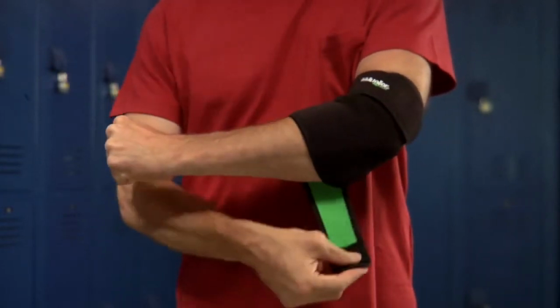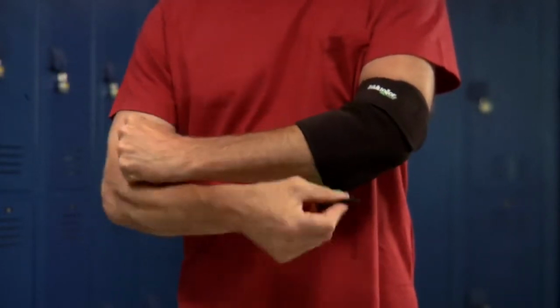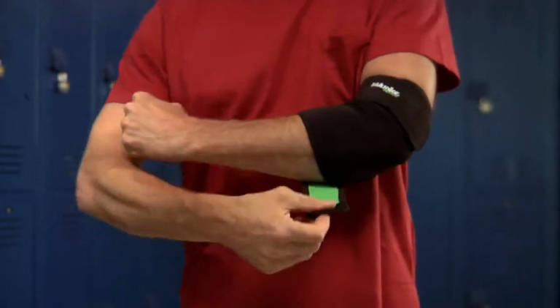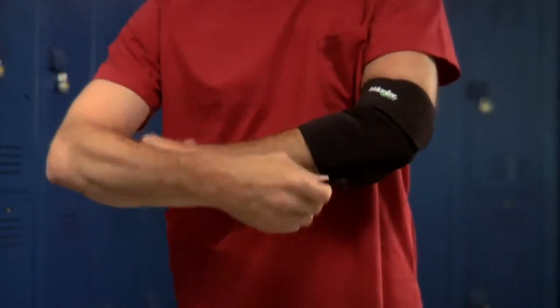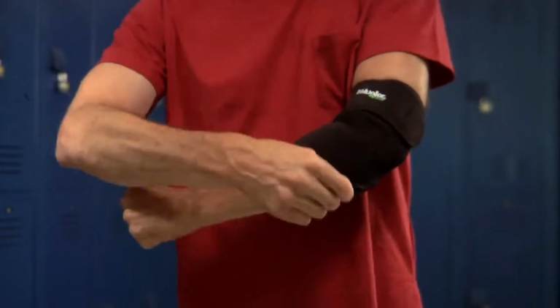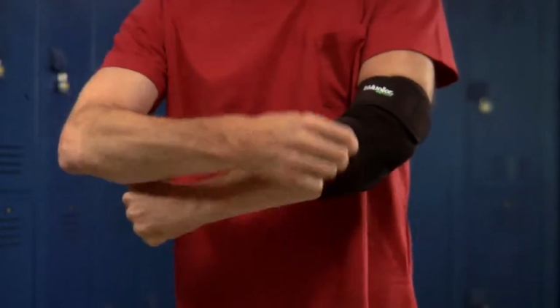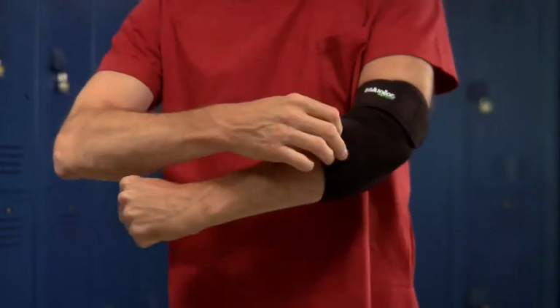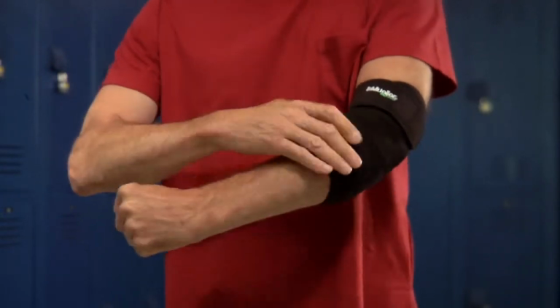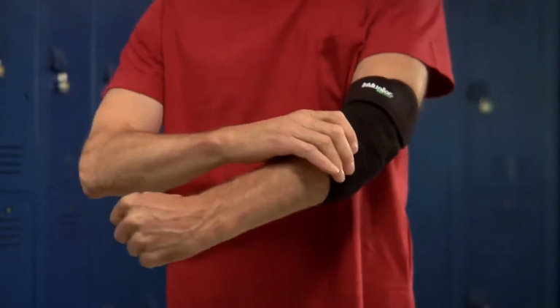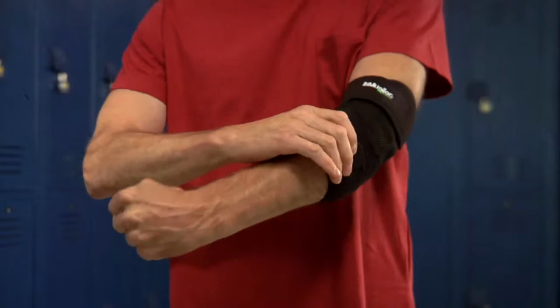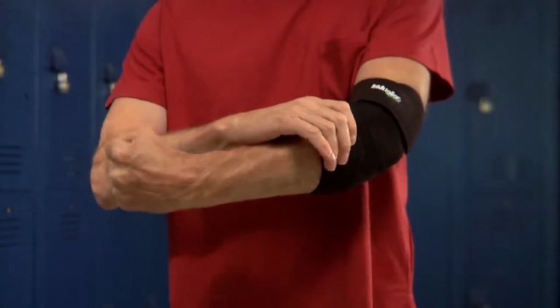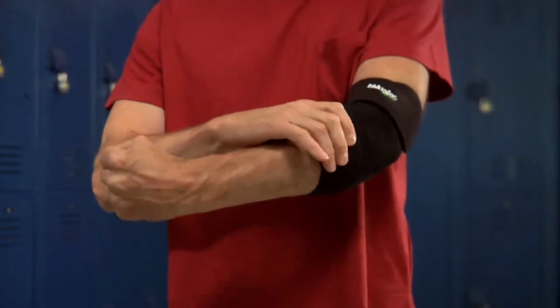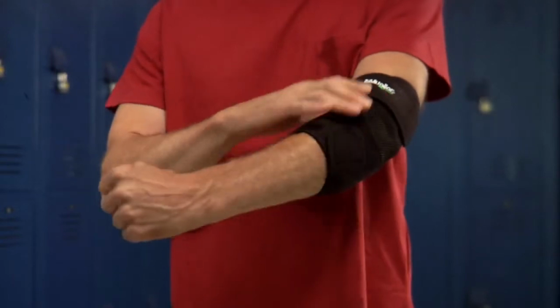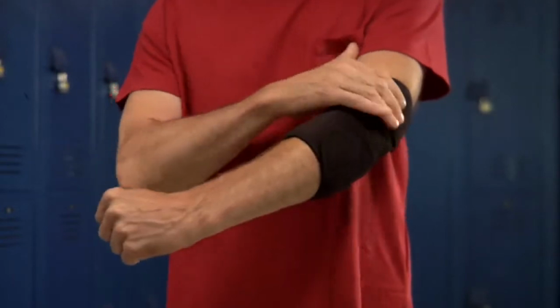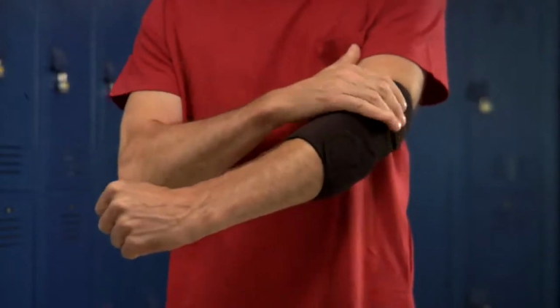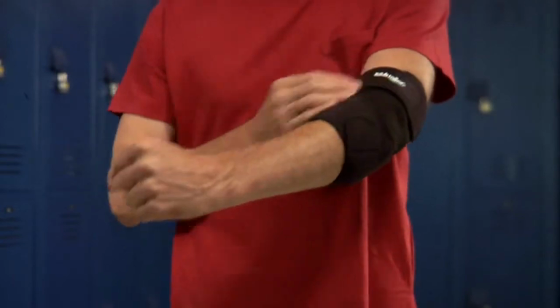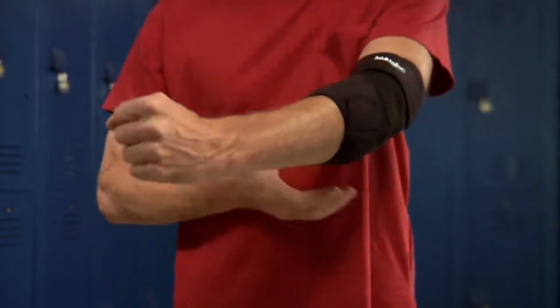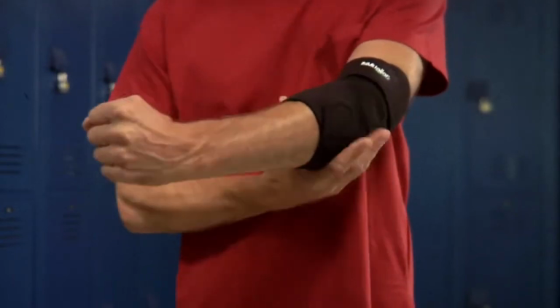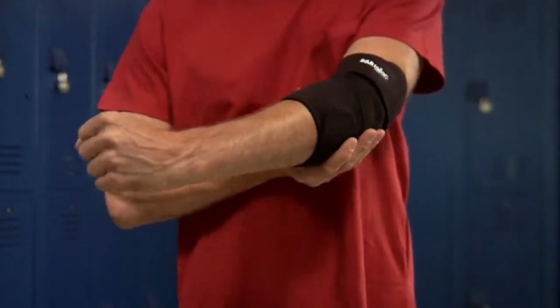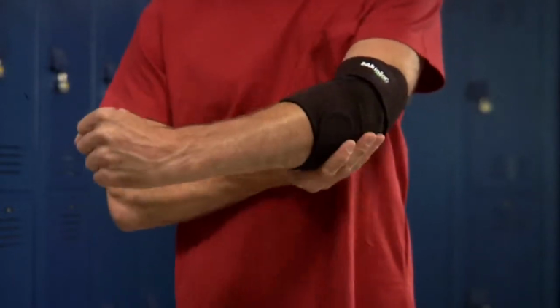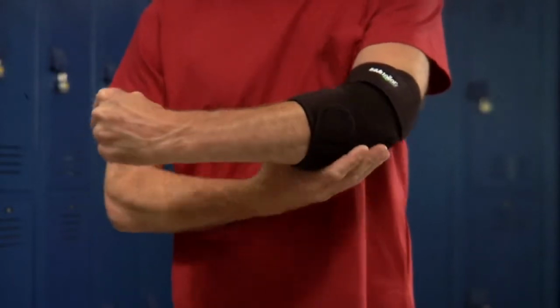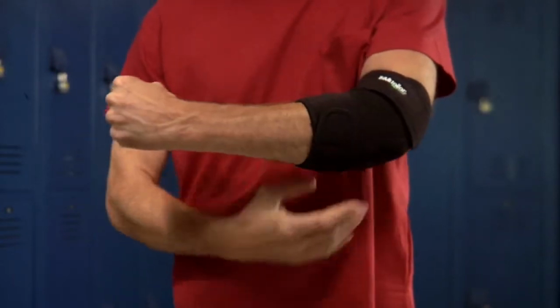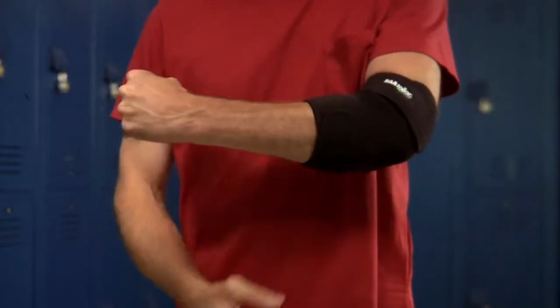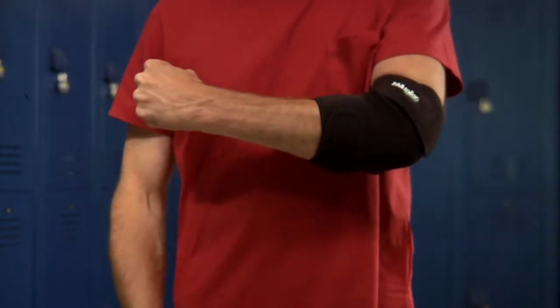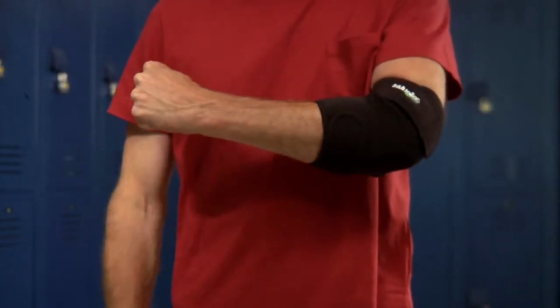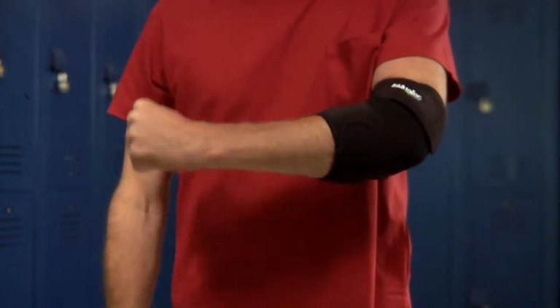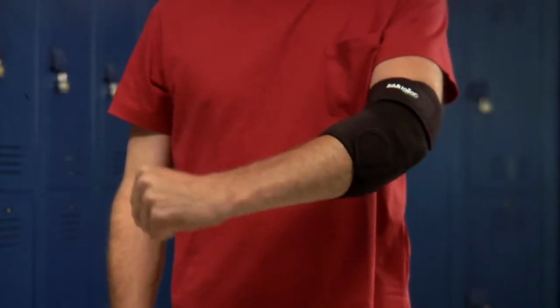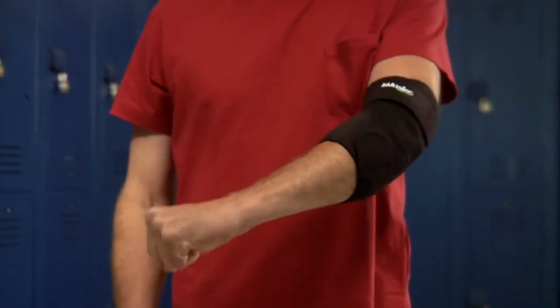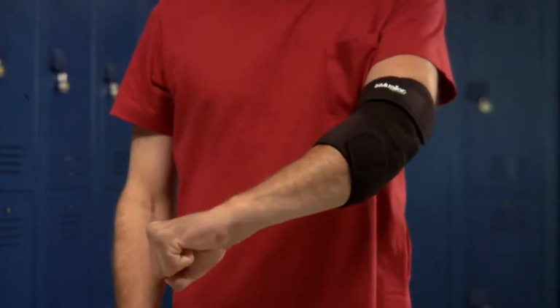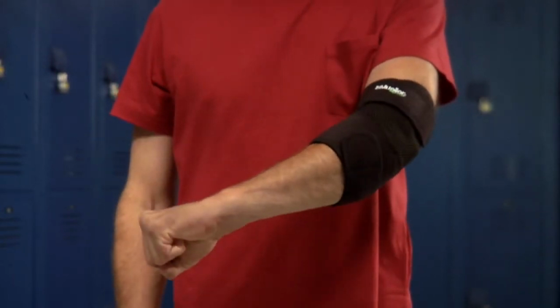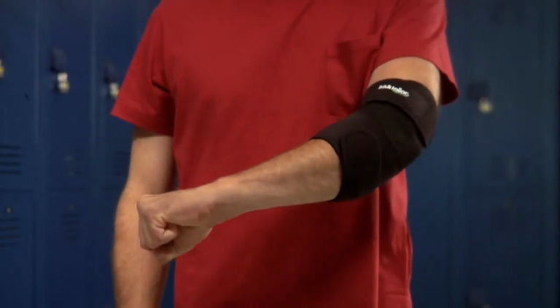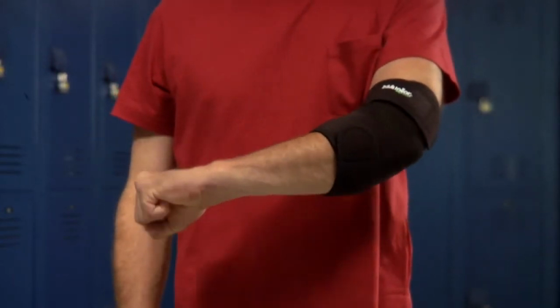Finally, fasten the lower strap below your elbow and adjust as needed for a firm, comfortable fit.